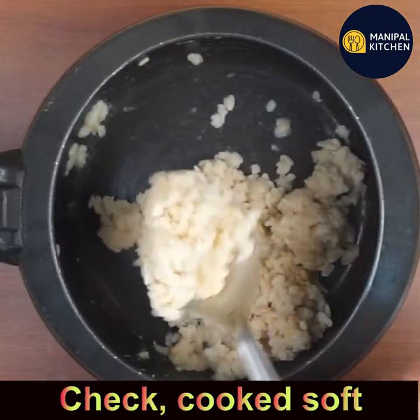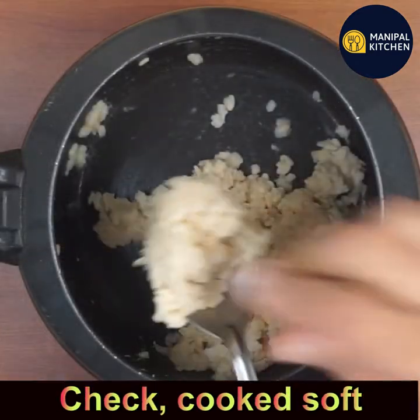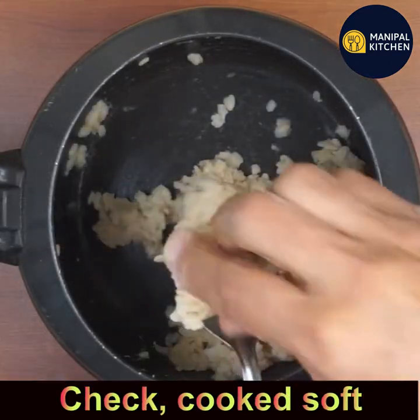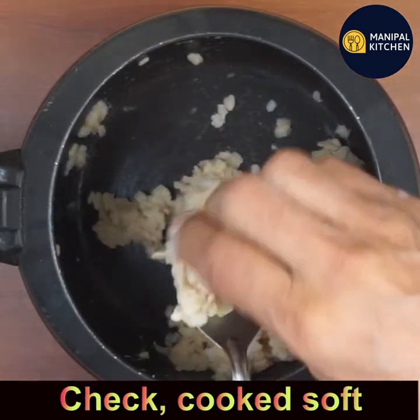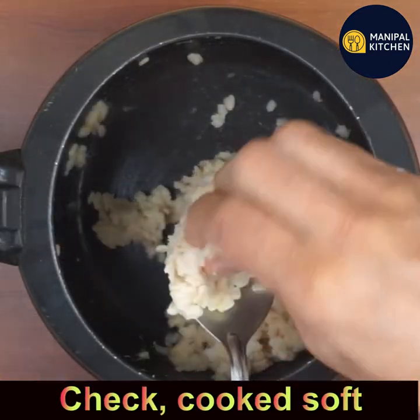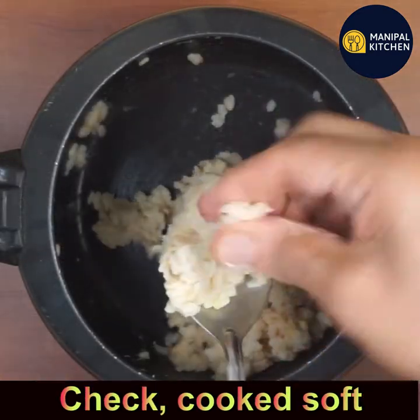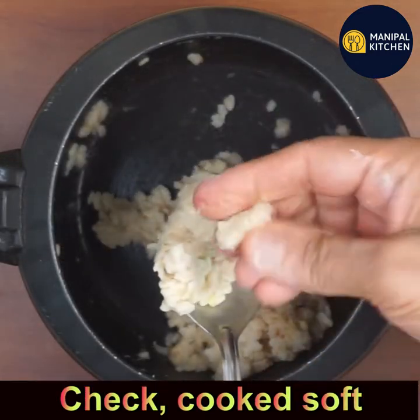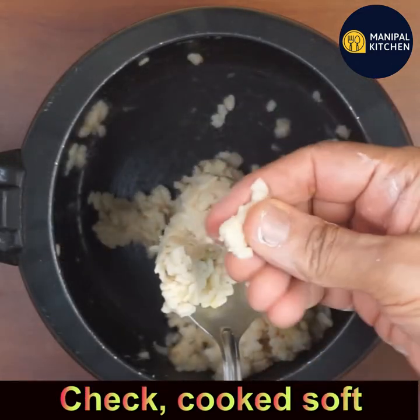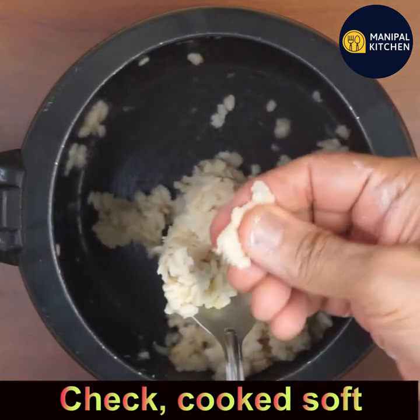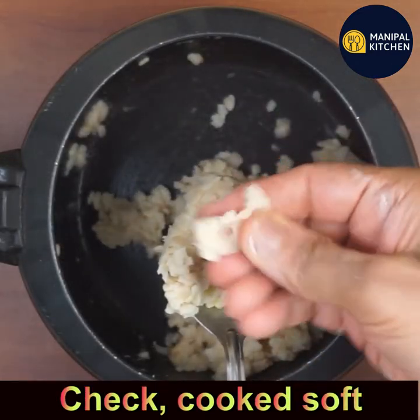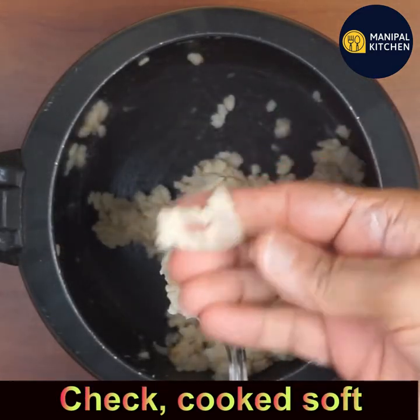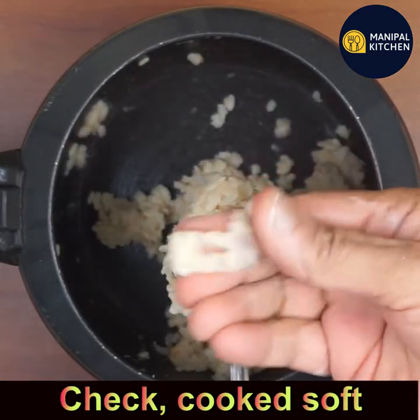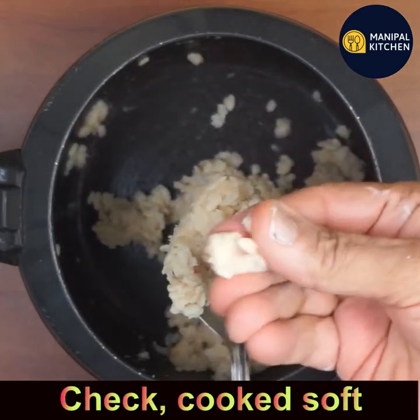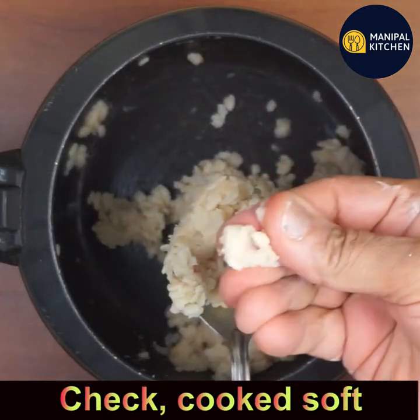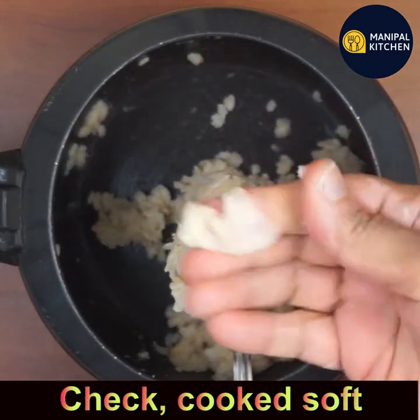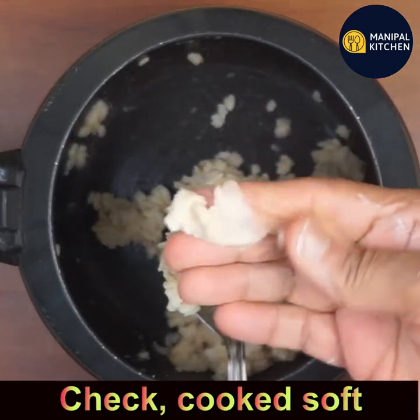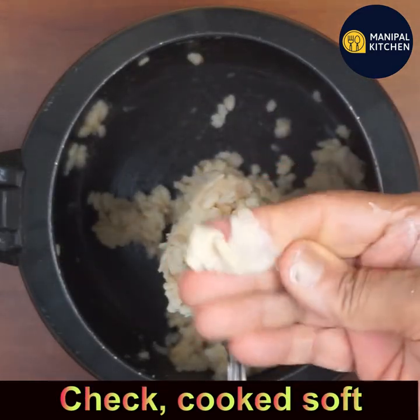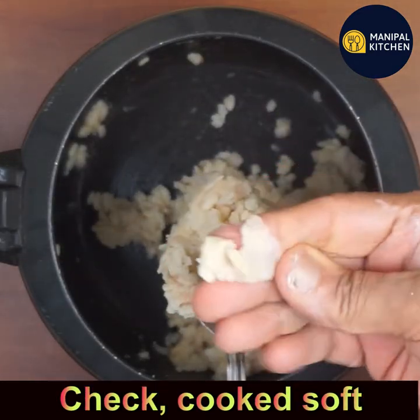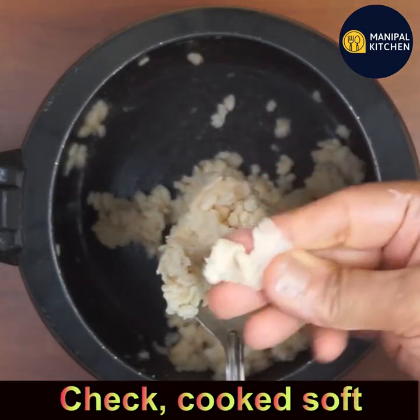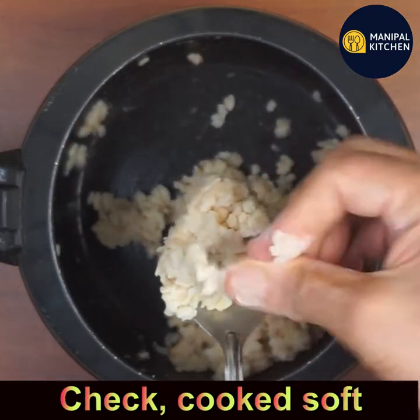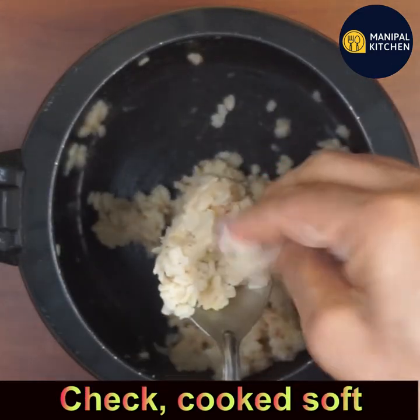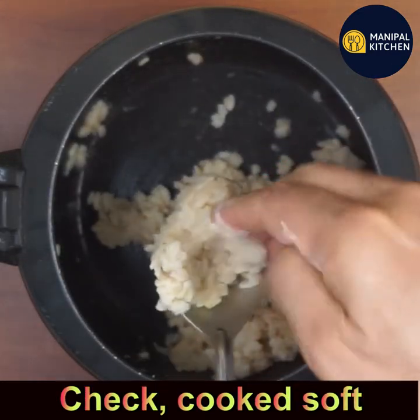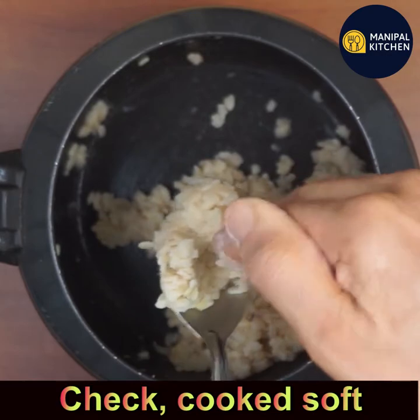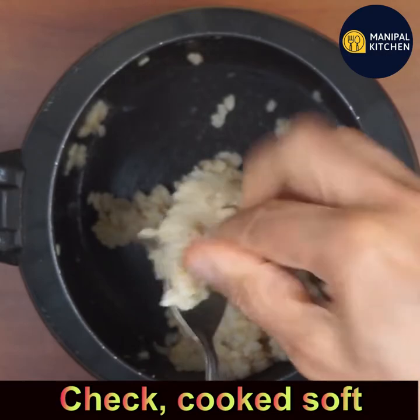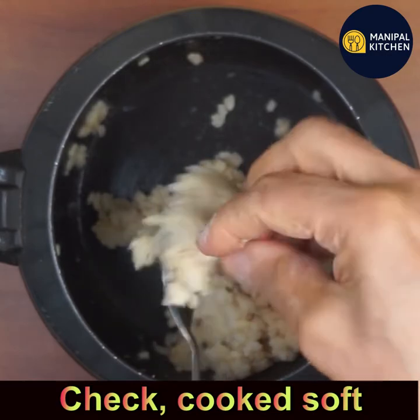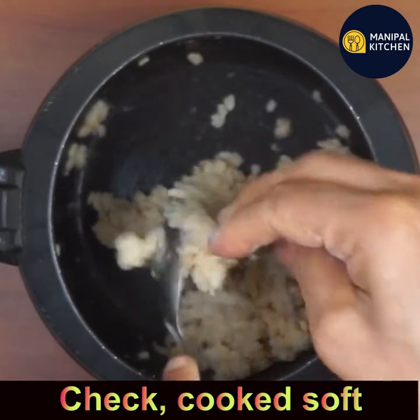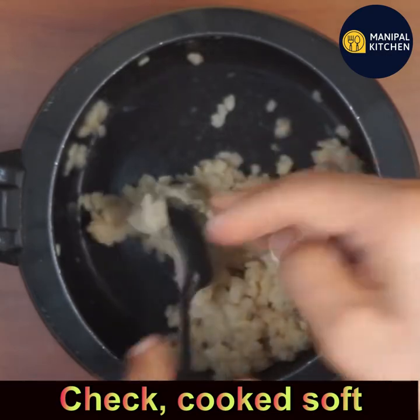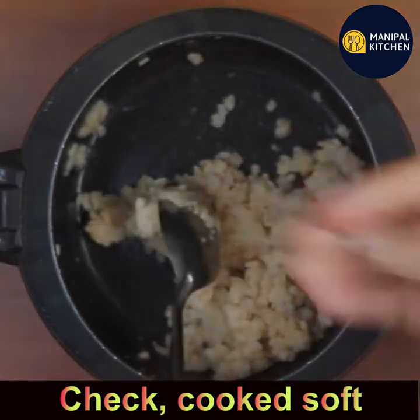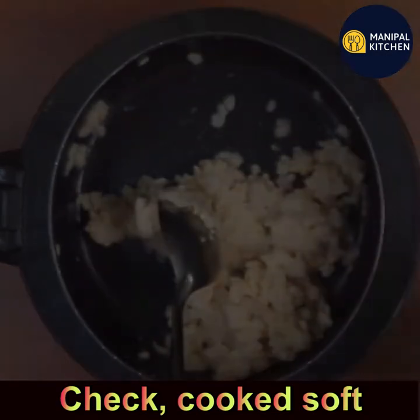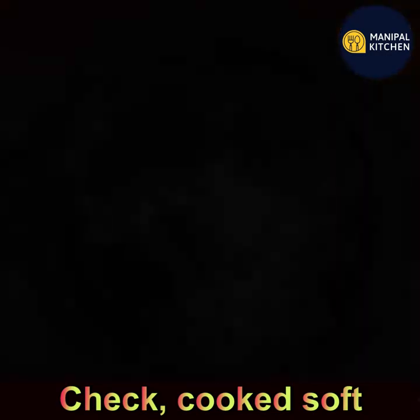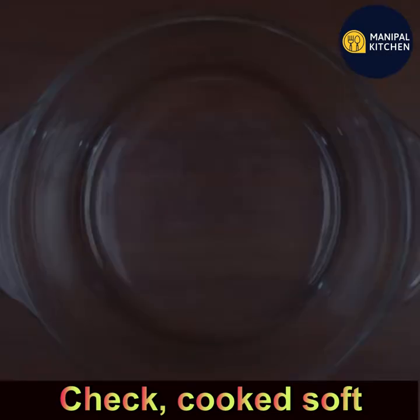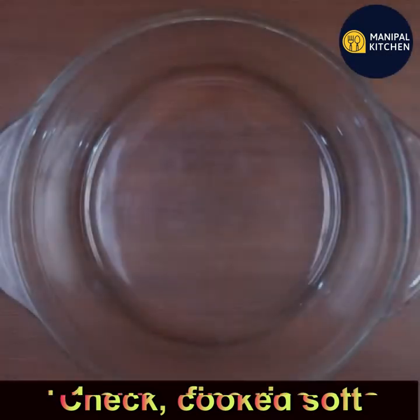After cooking, just check the dal — see, it's cooked so well. It is soft, and the water is also absorbed.